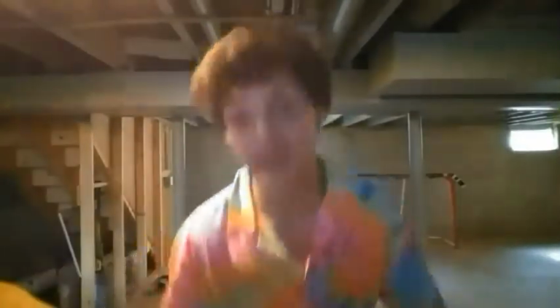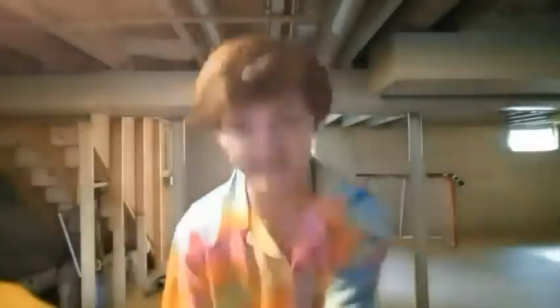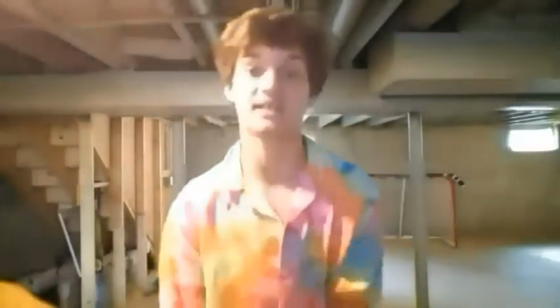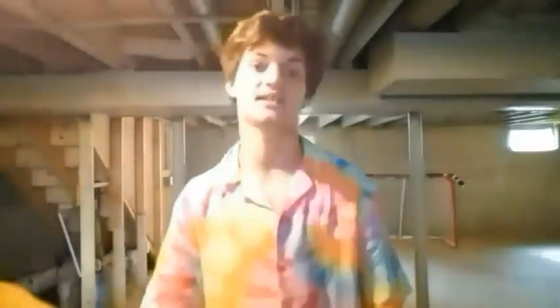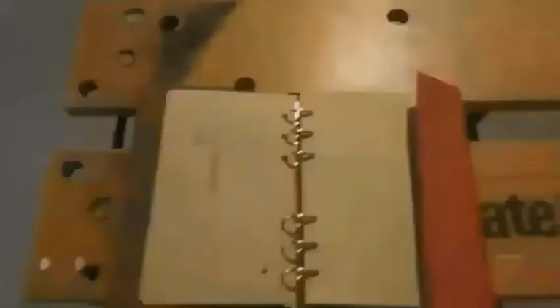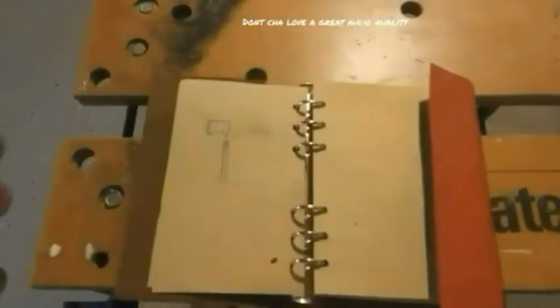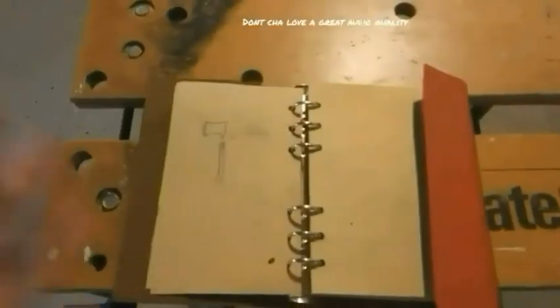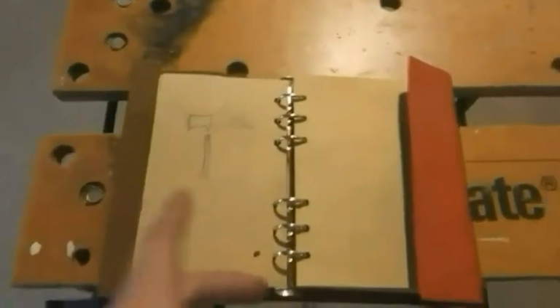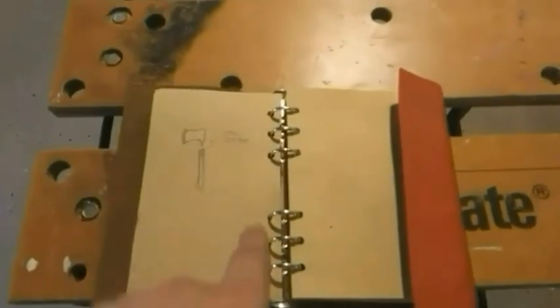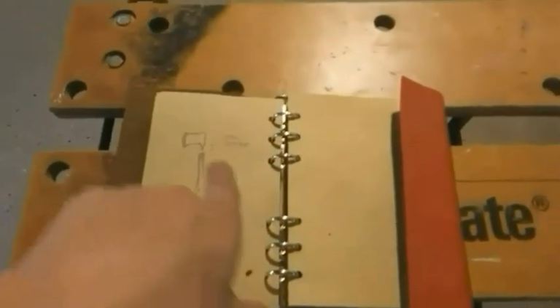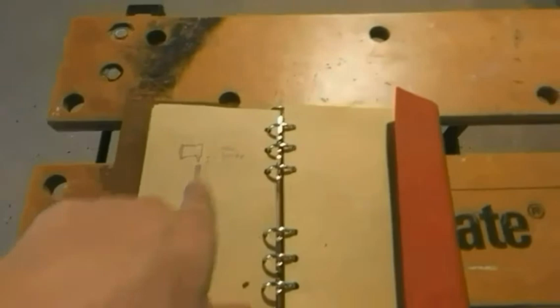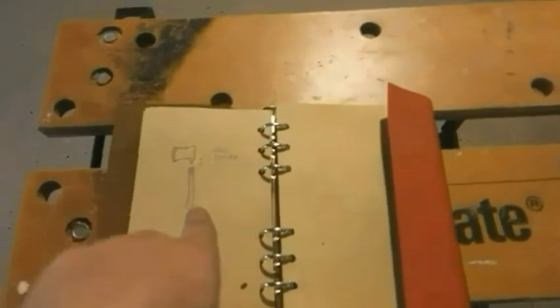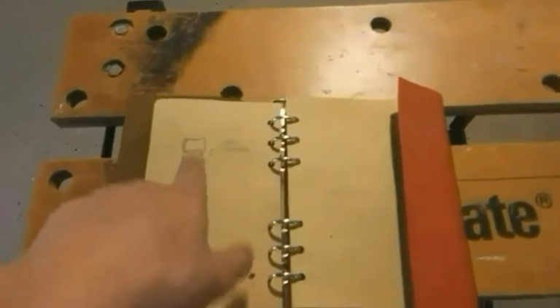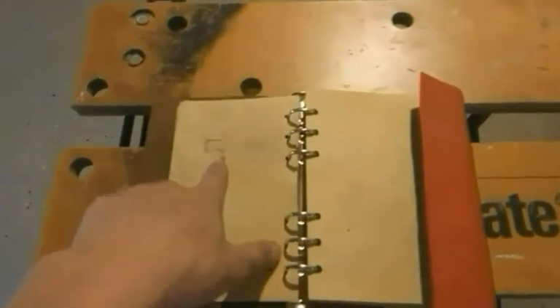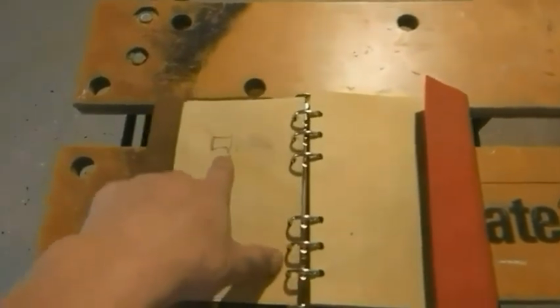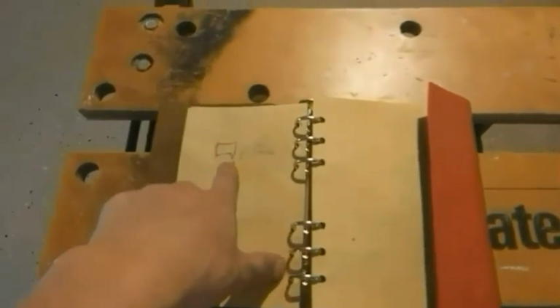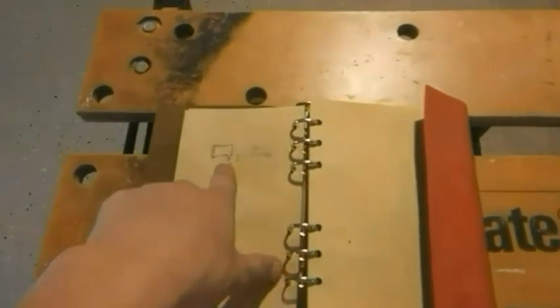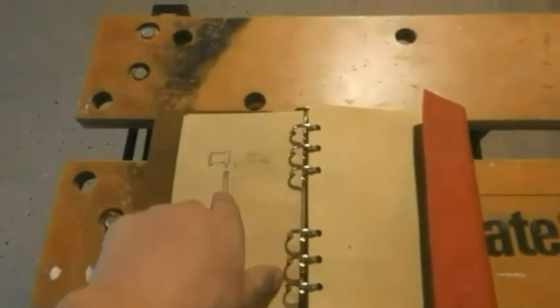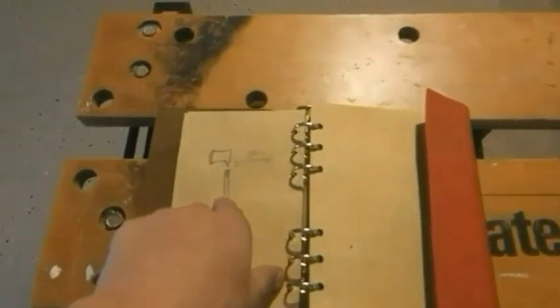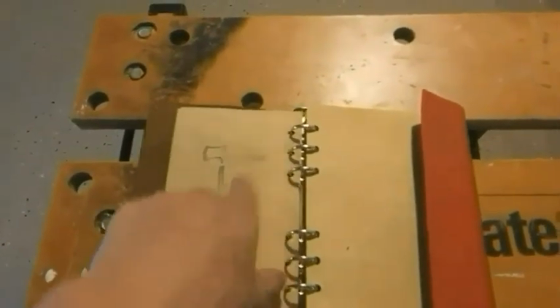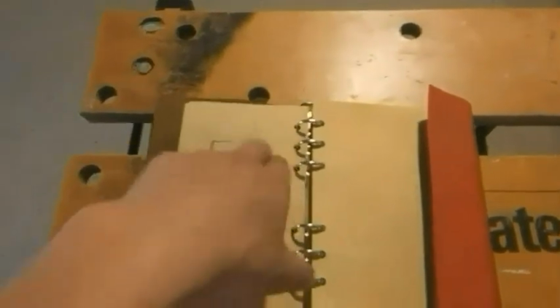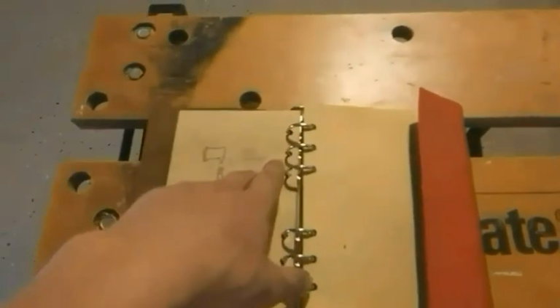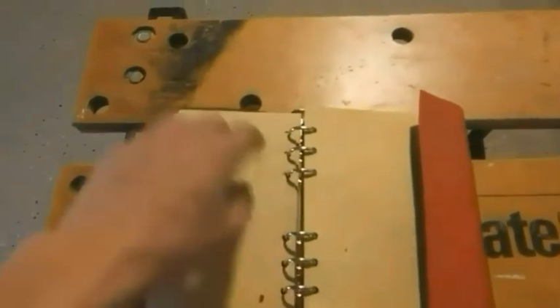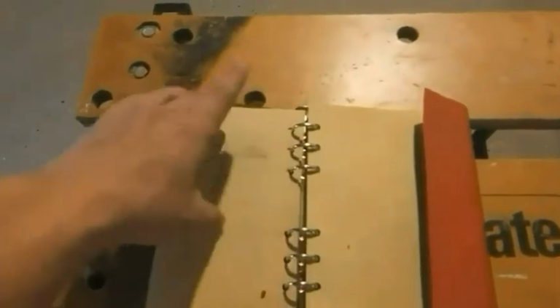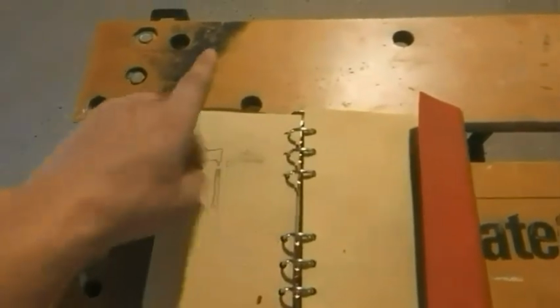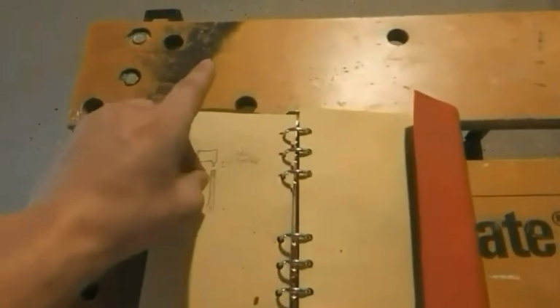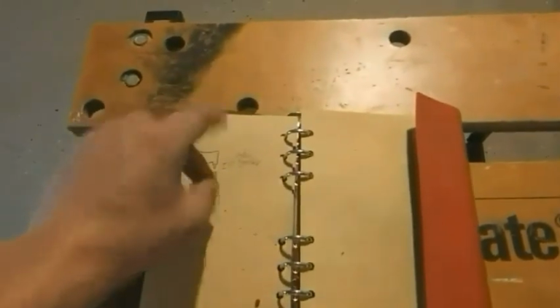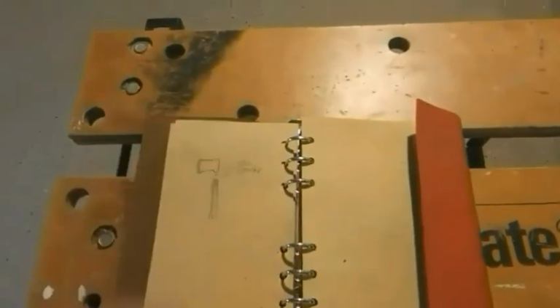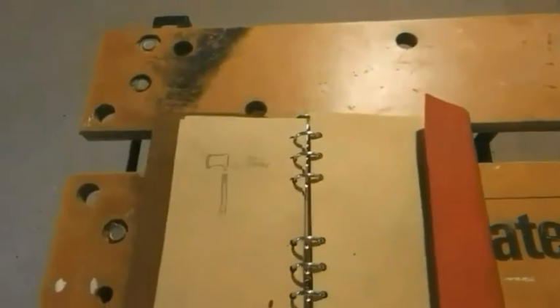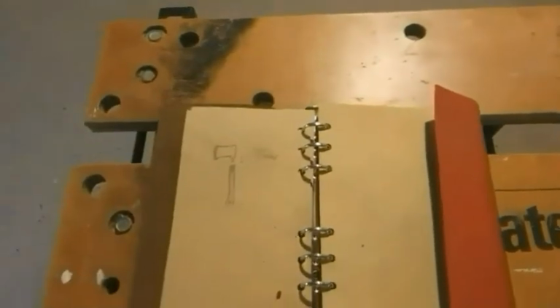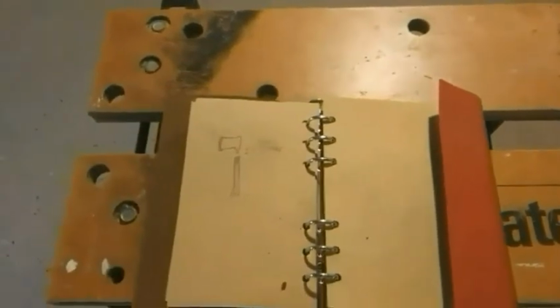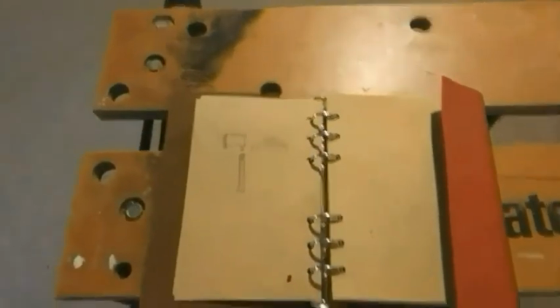Alright, let's get this done. We got that — goes in there, glue, and then it sticks.